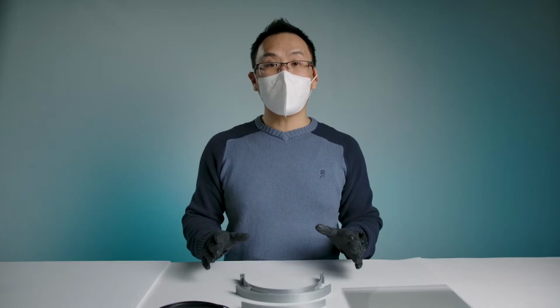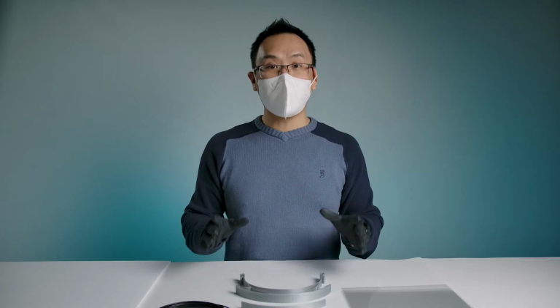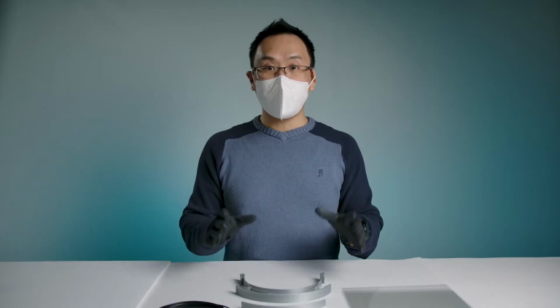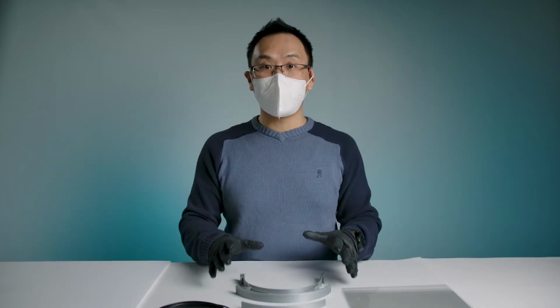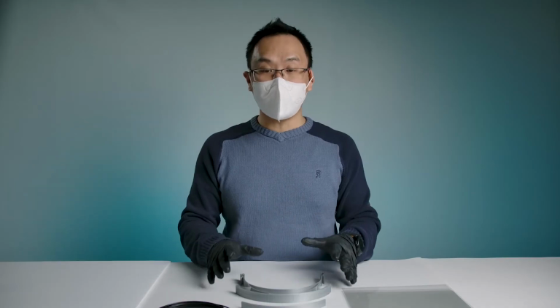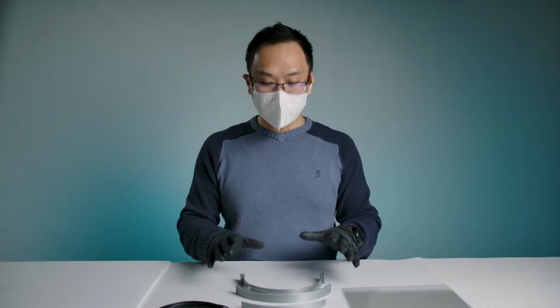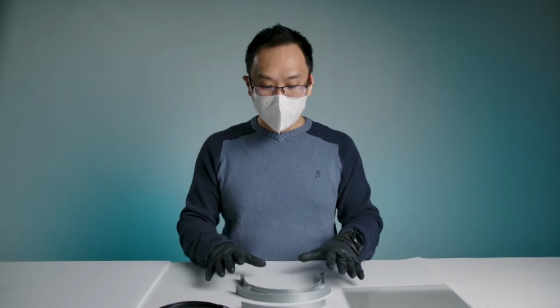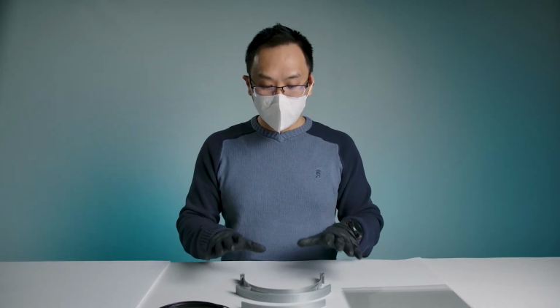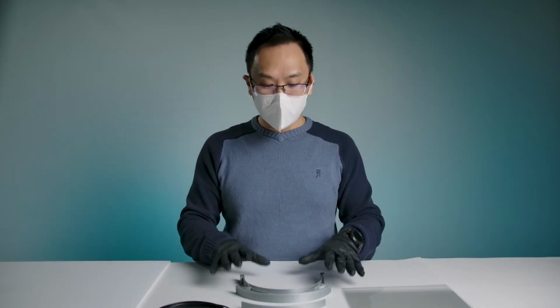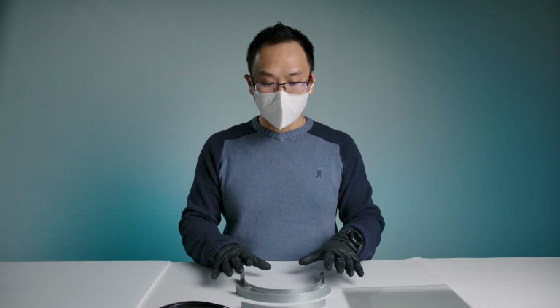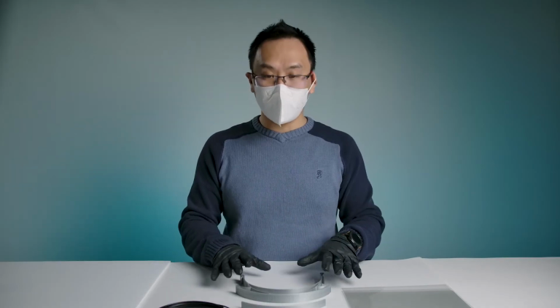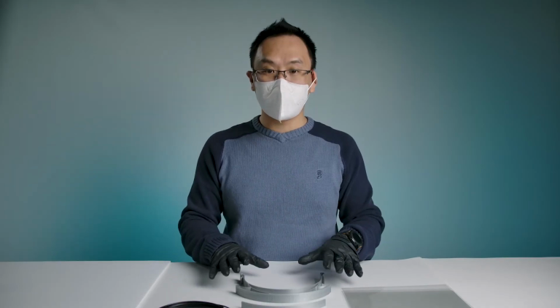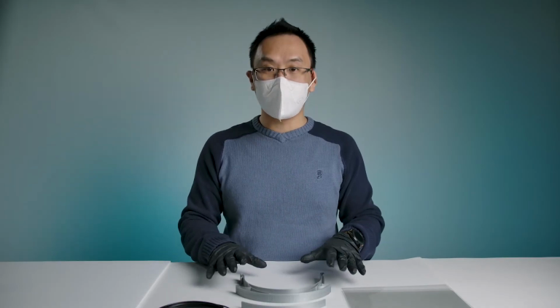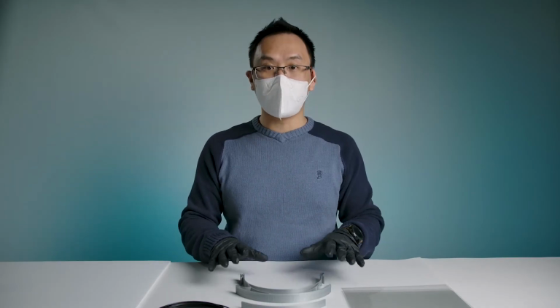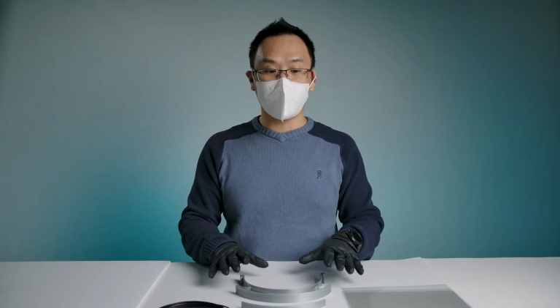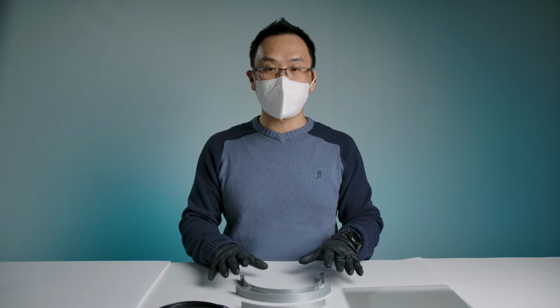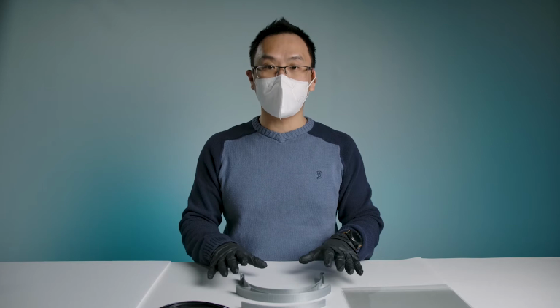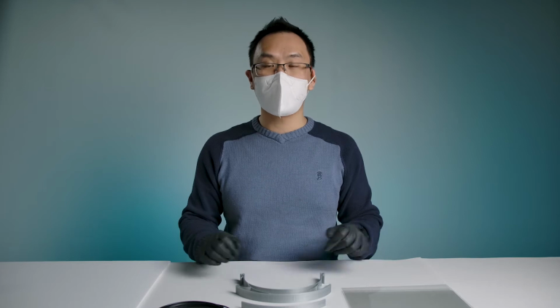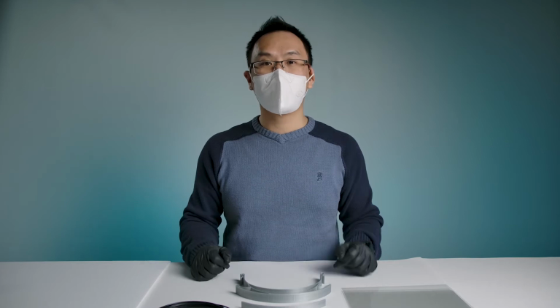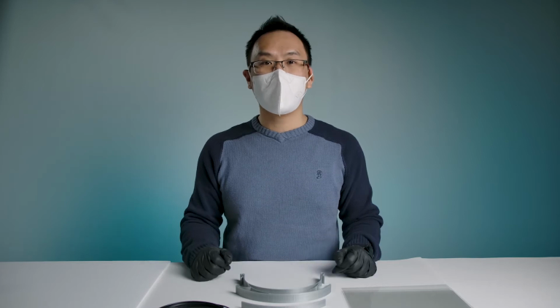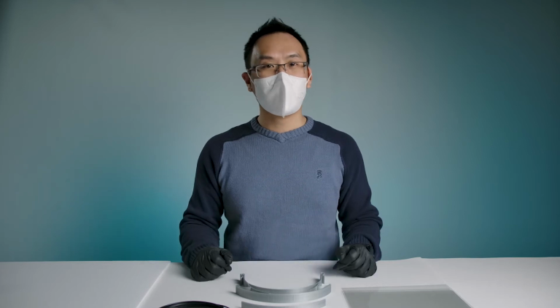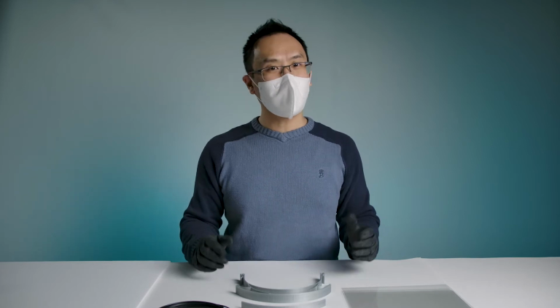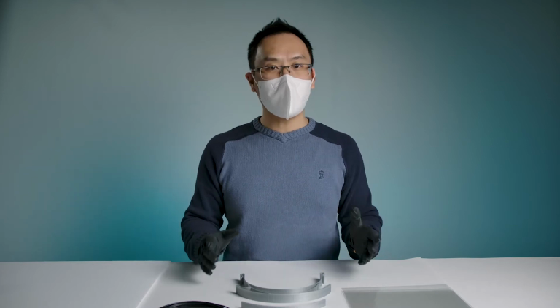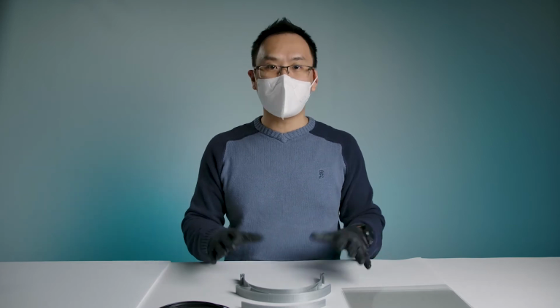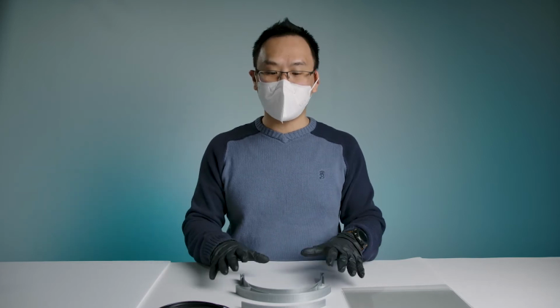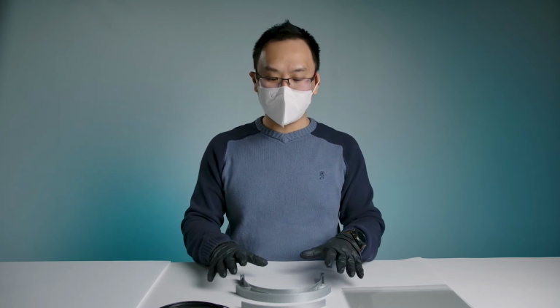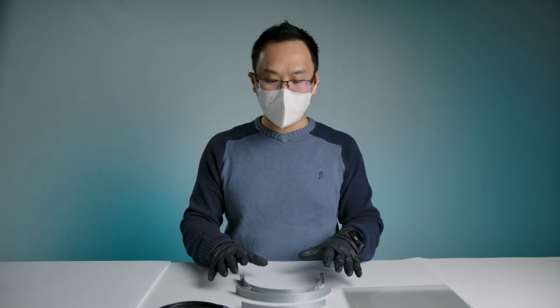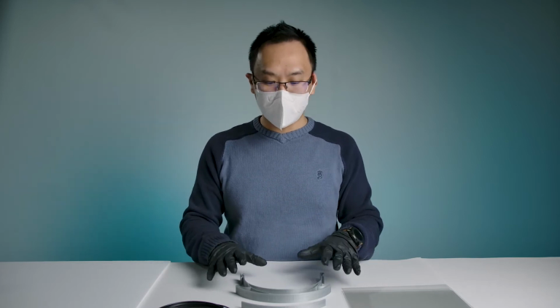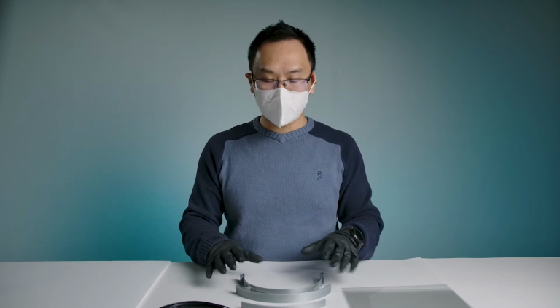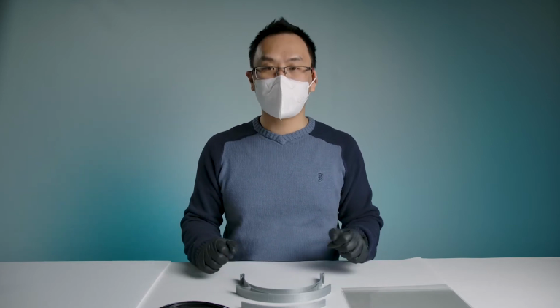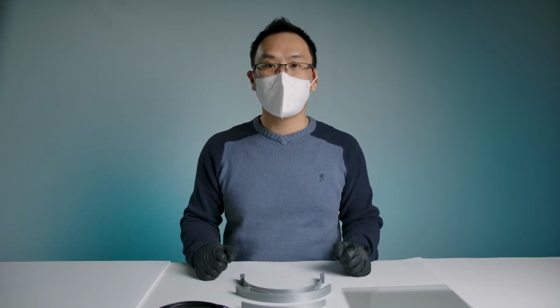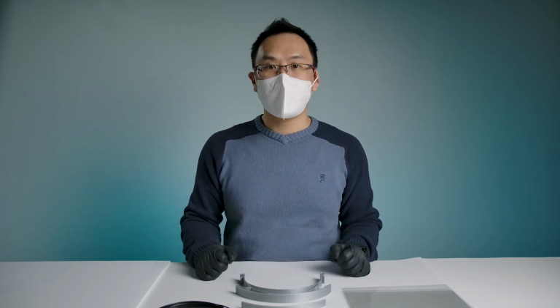The assembly of the shield is actually really simple. It's only going to take me about 60 seconds to put it together, but I'll take you through it step by step.